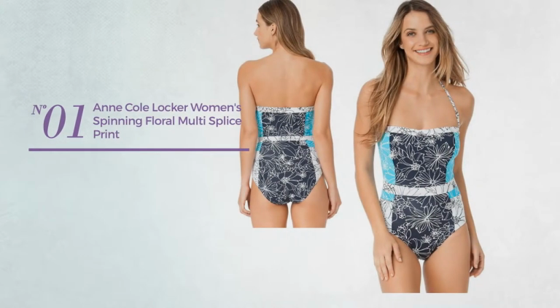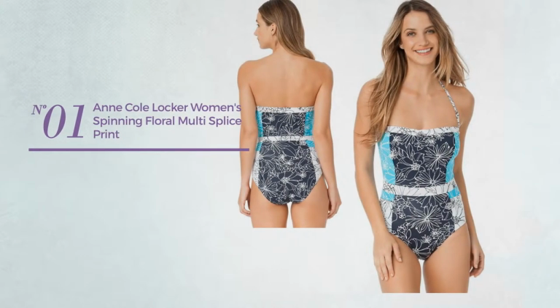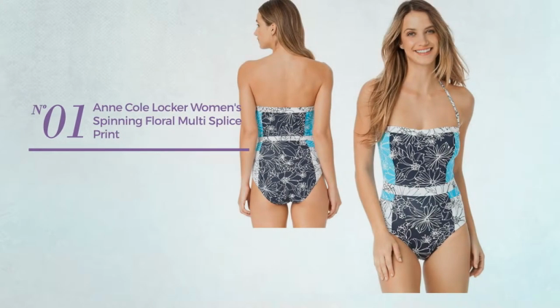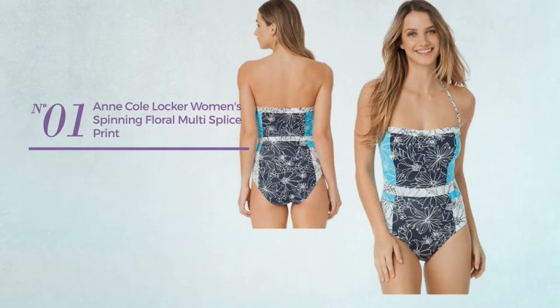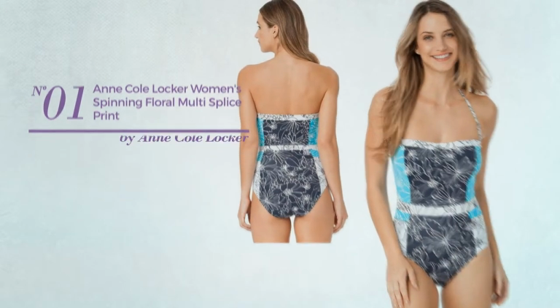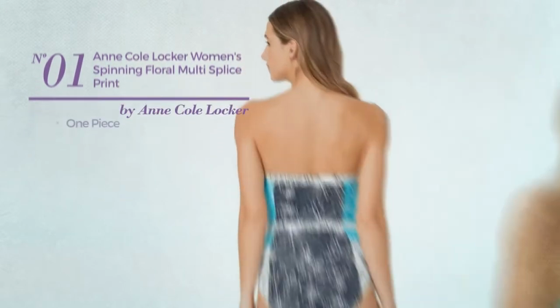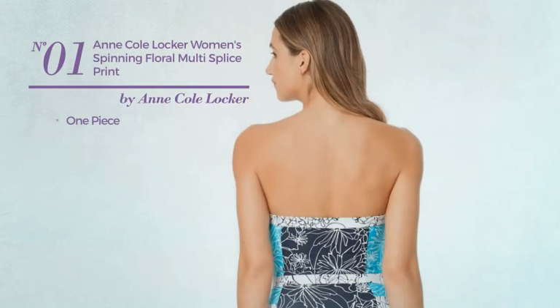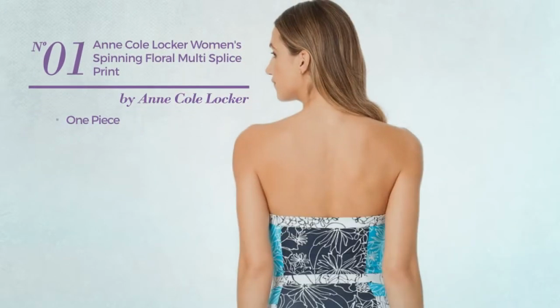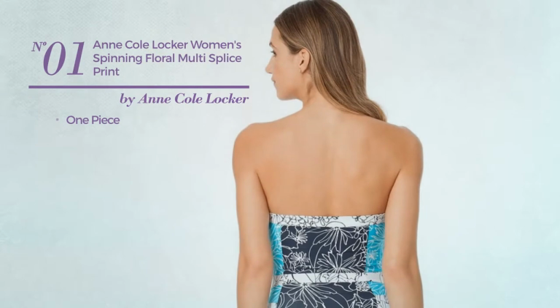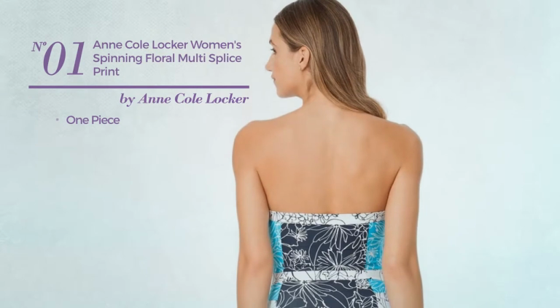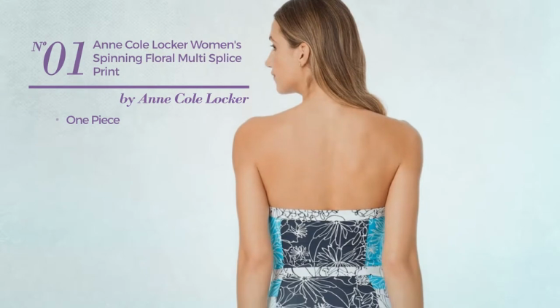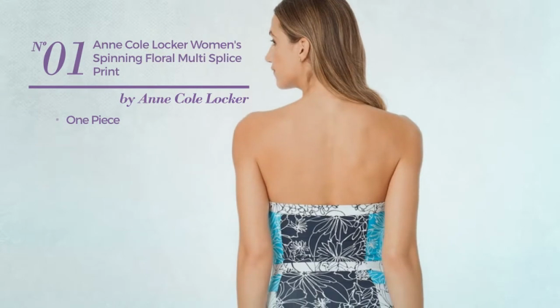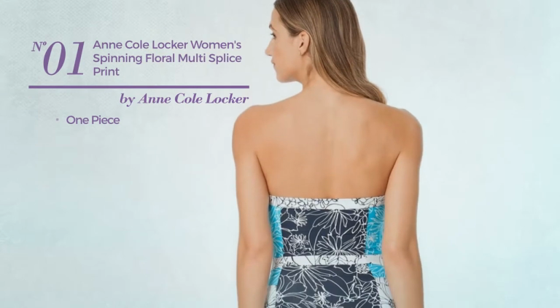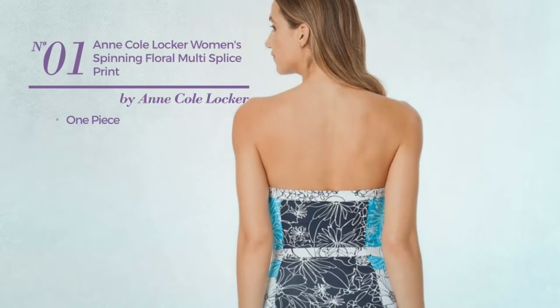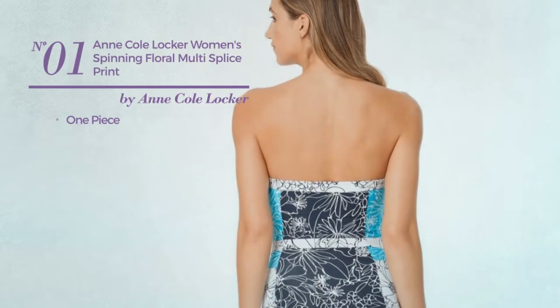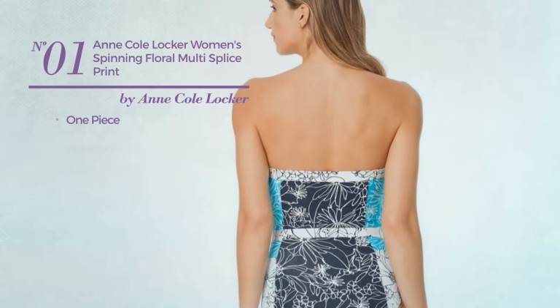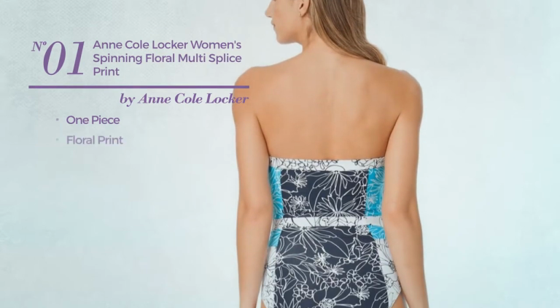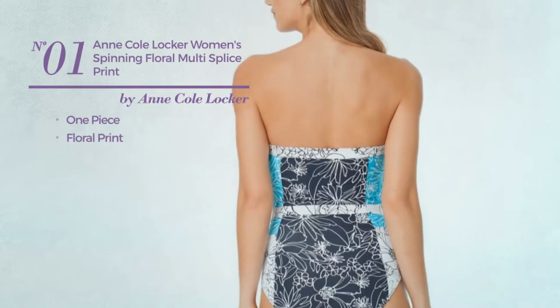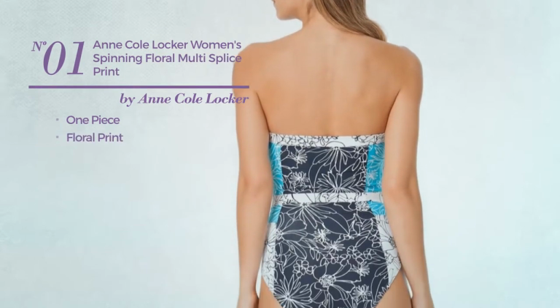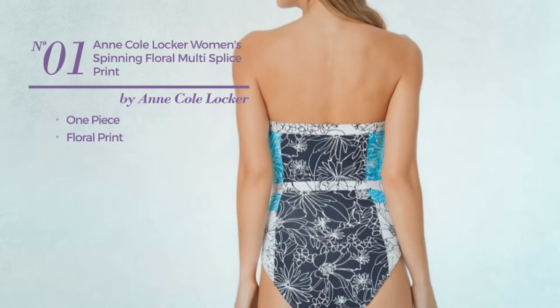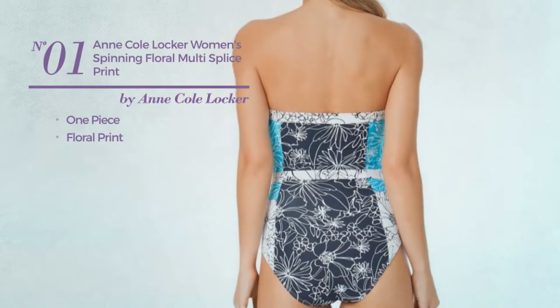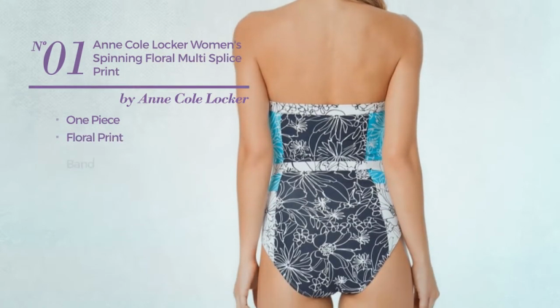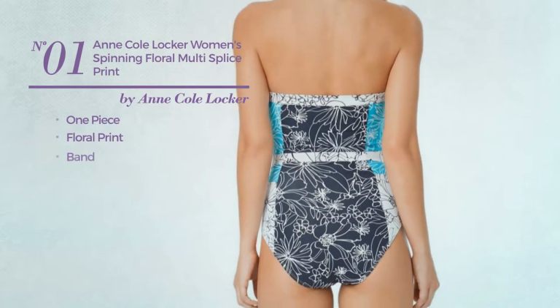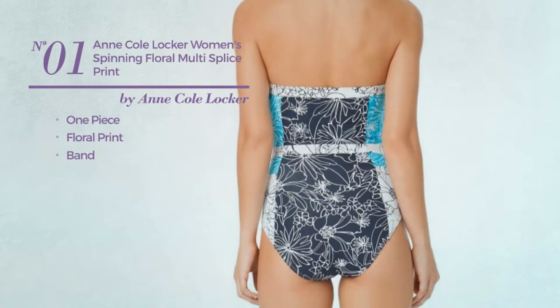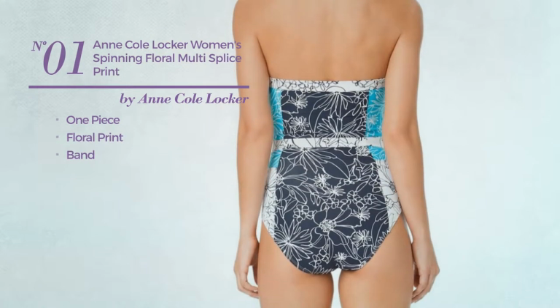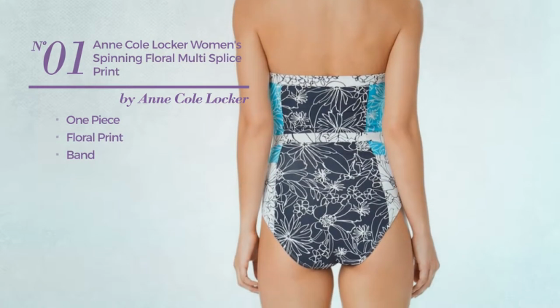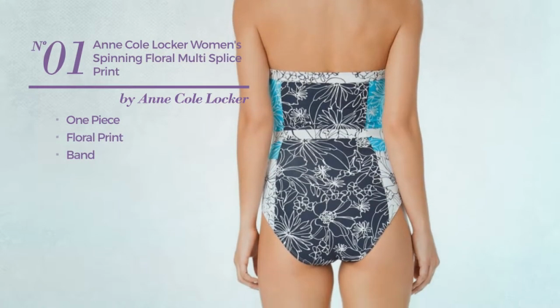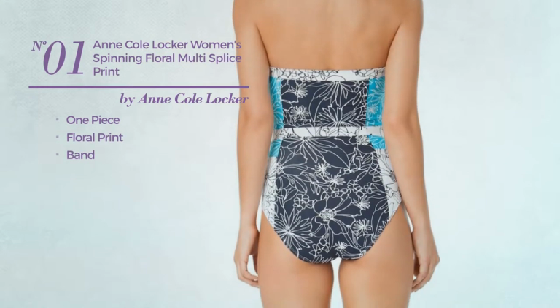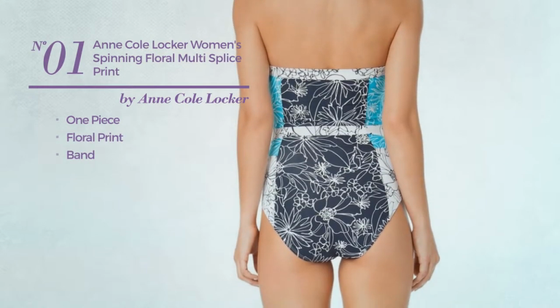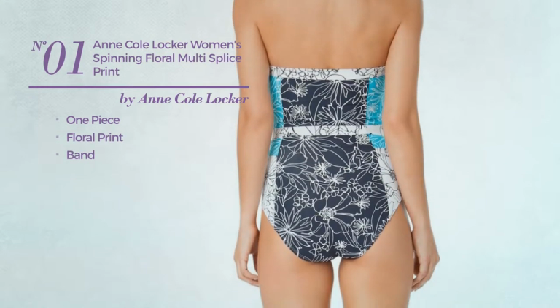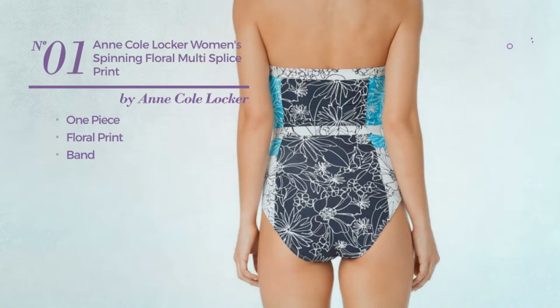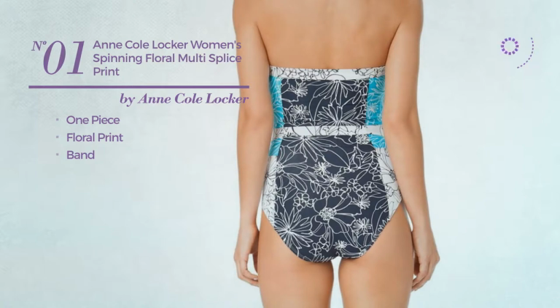Number 1, a one-piece dress. Featuring a floral print with a band. Available merely in this color.